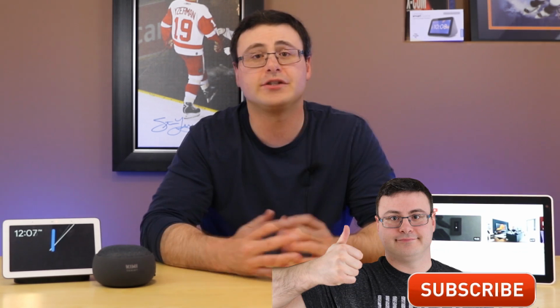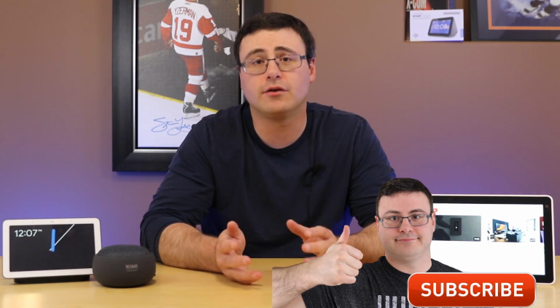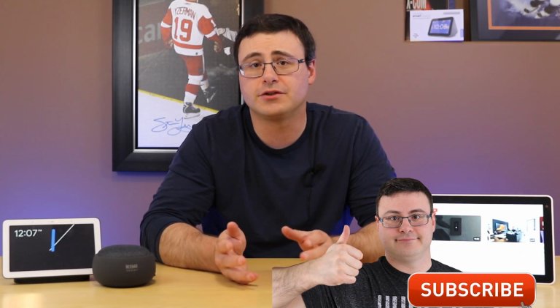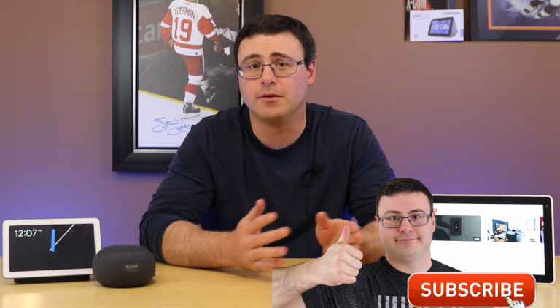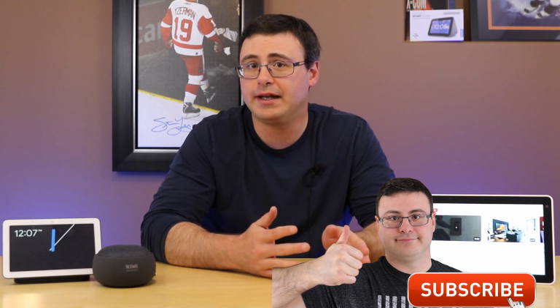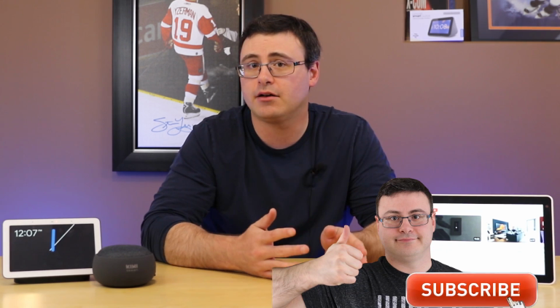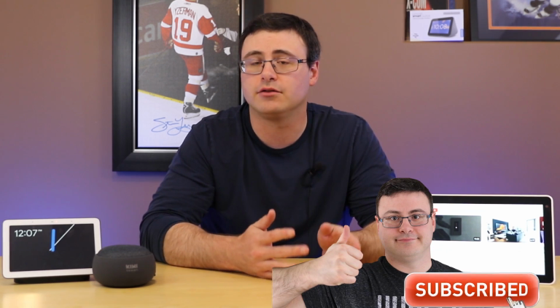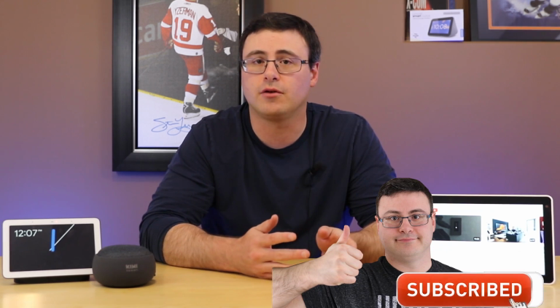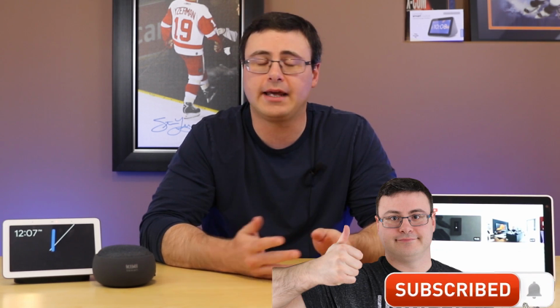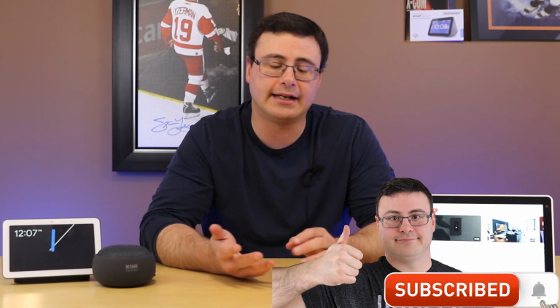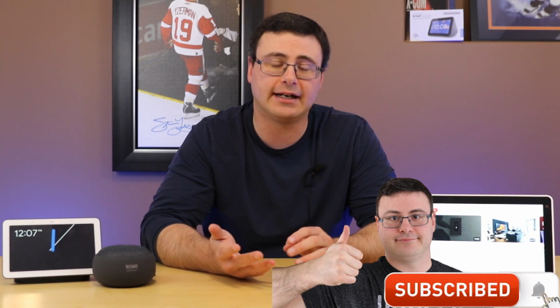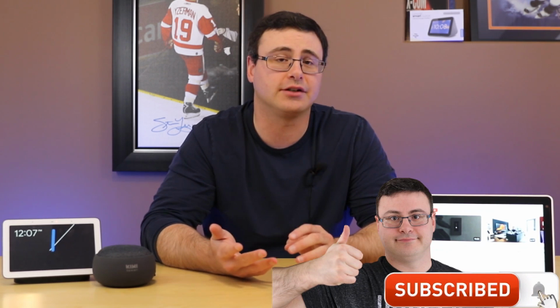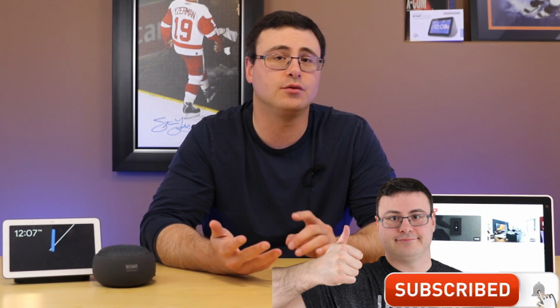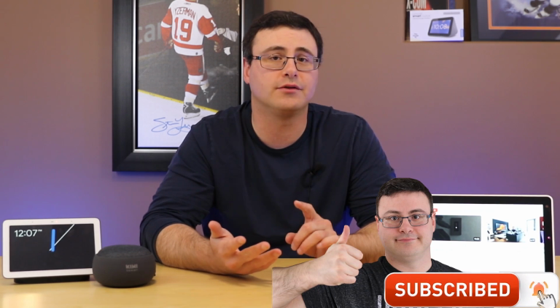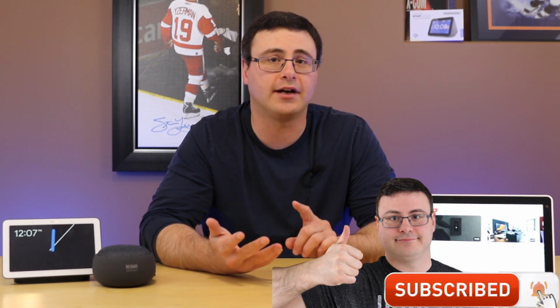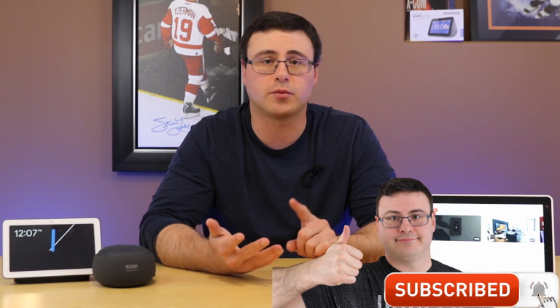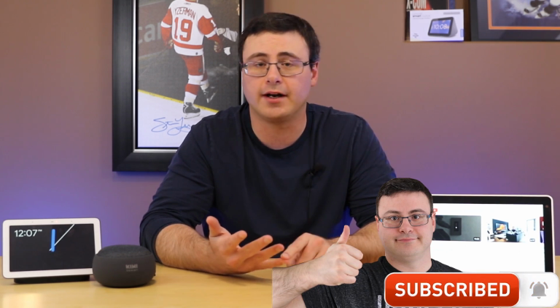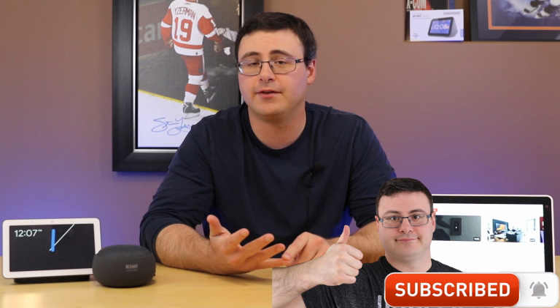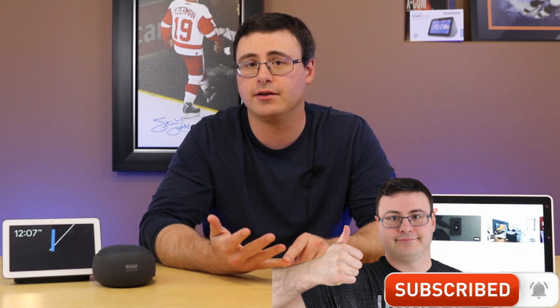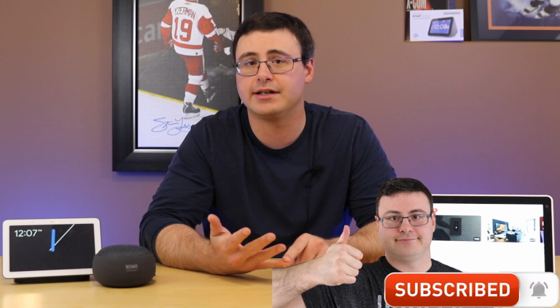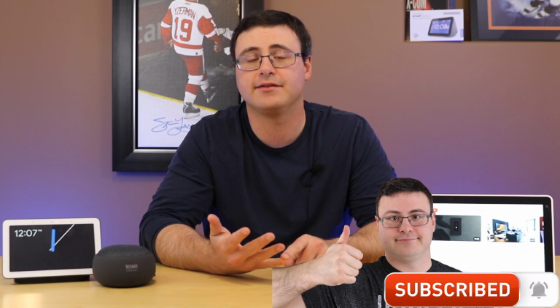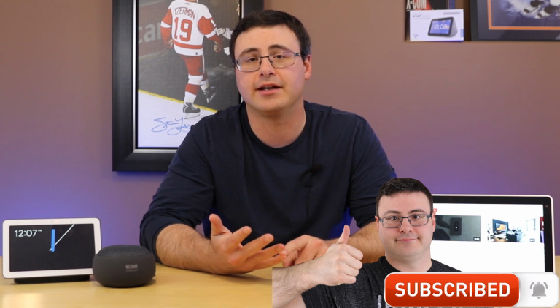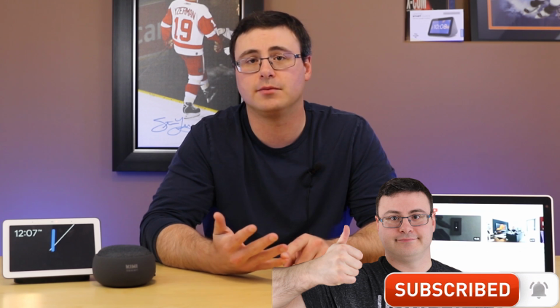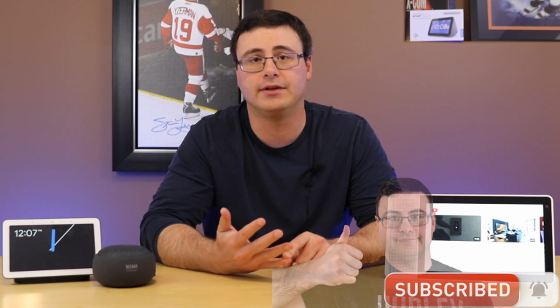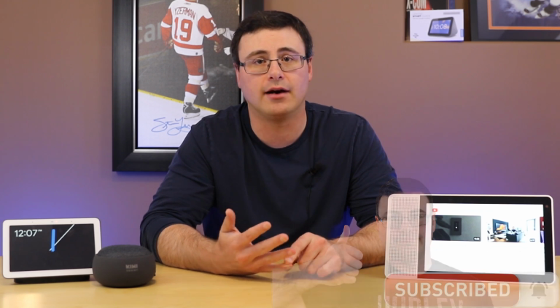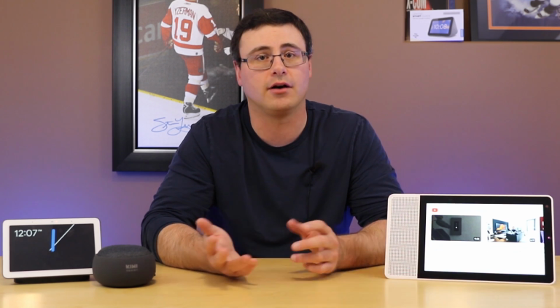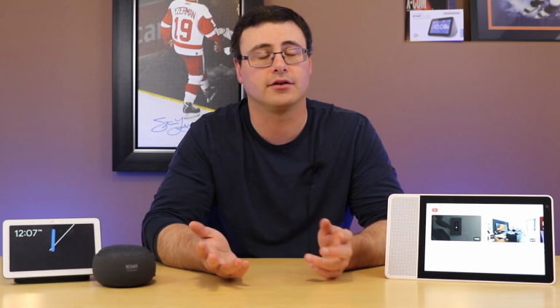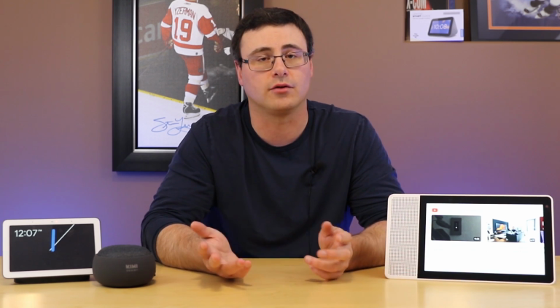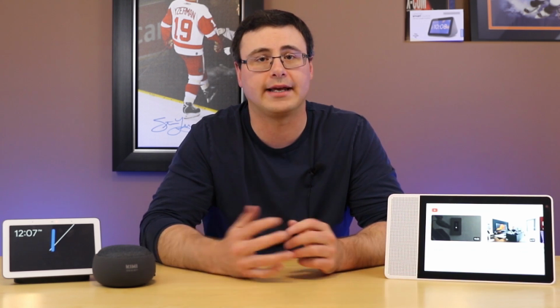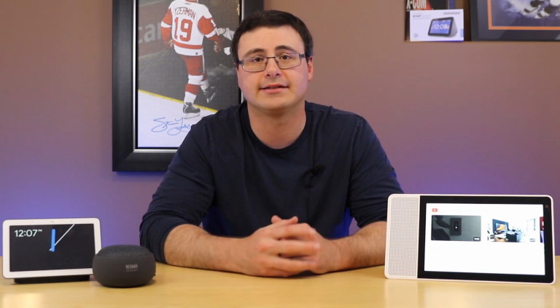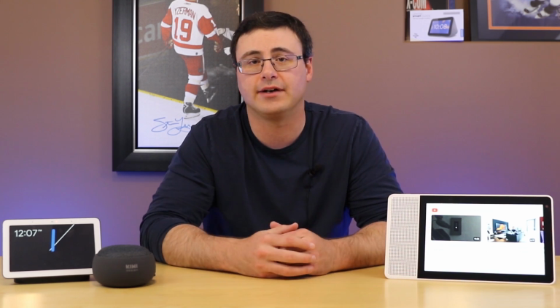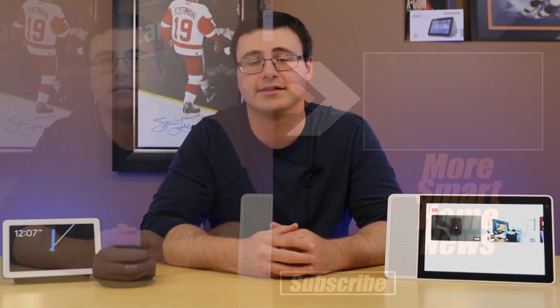Switching over to Chromecast — Prime Video is now available on Chromecast devices.